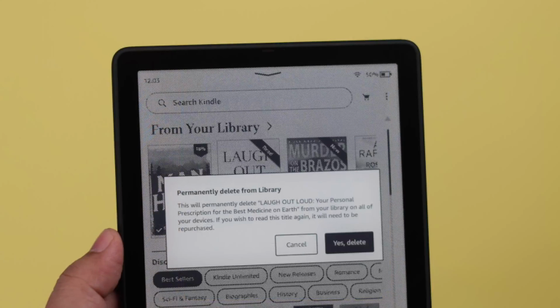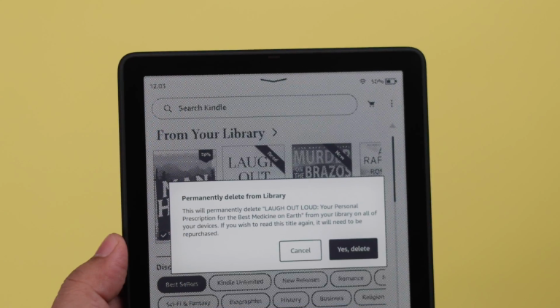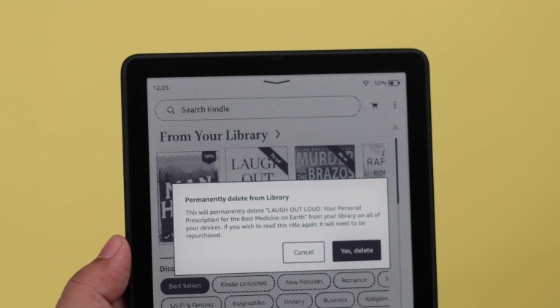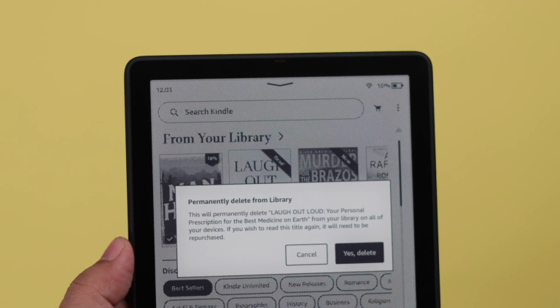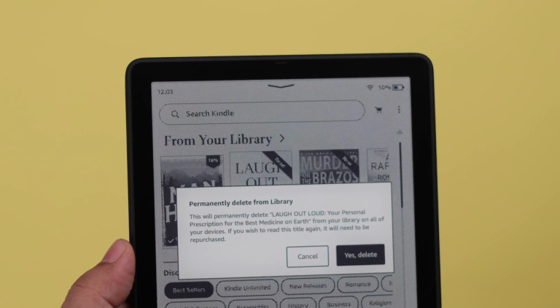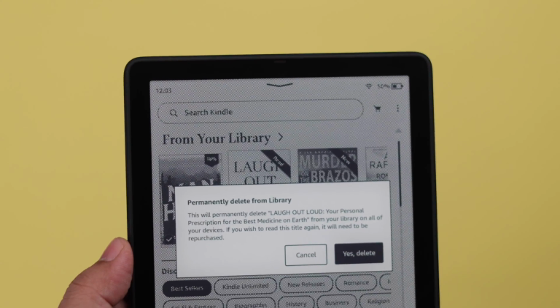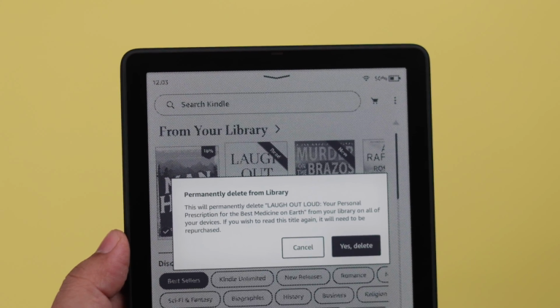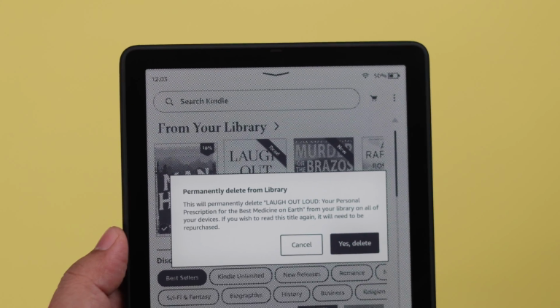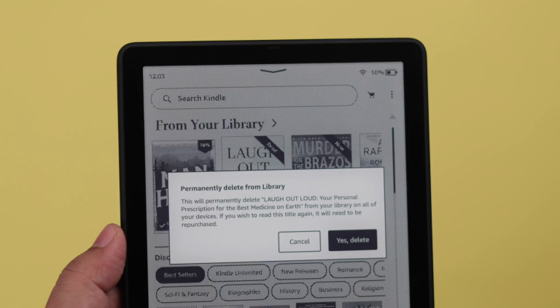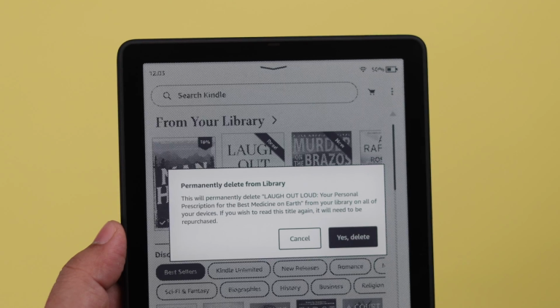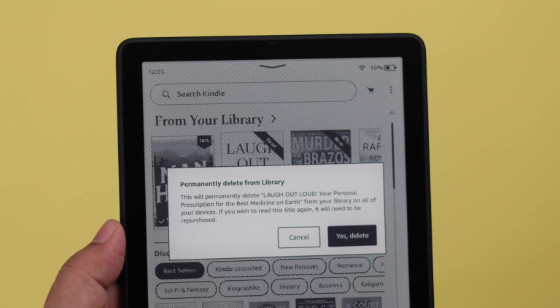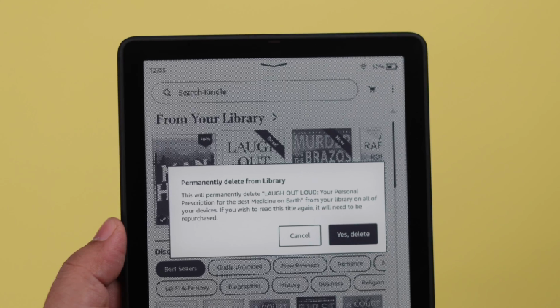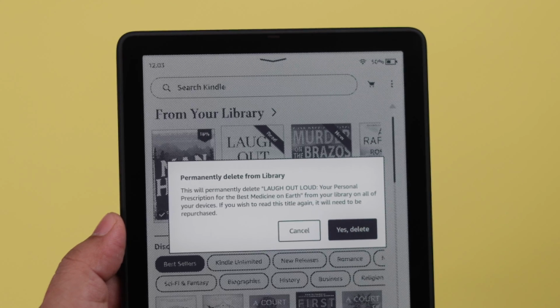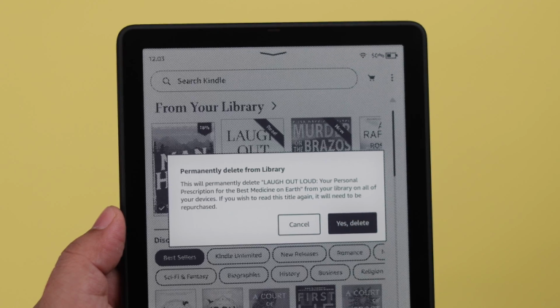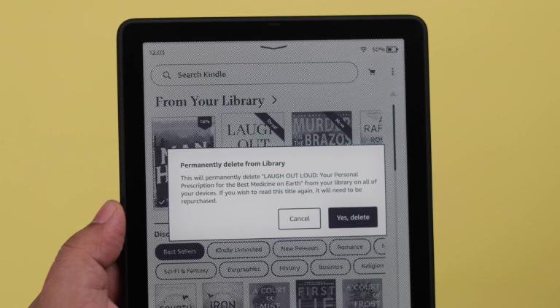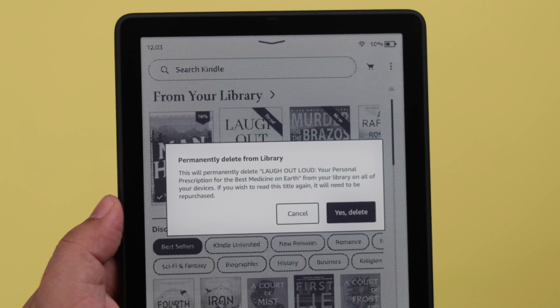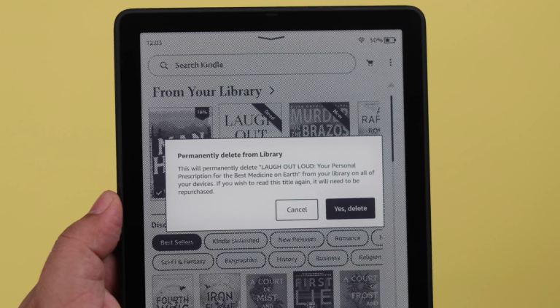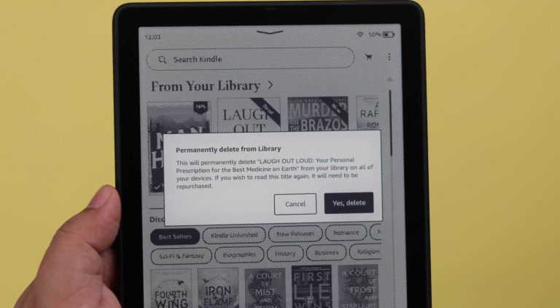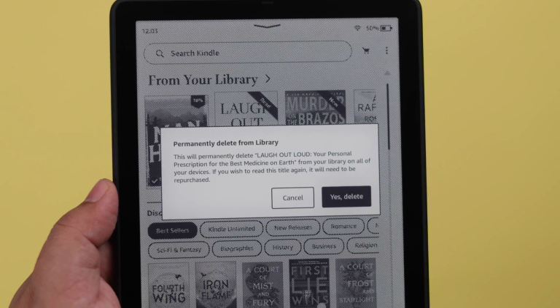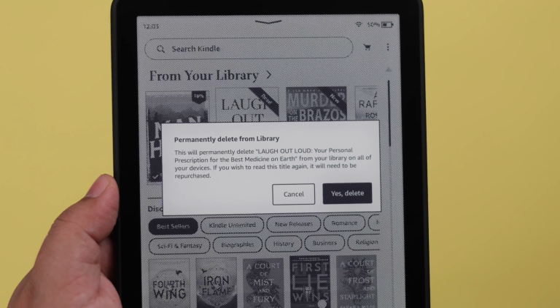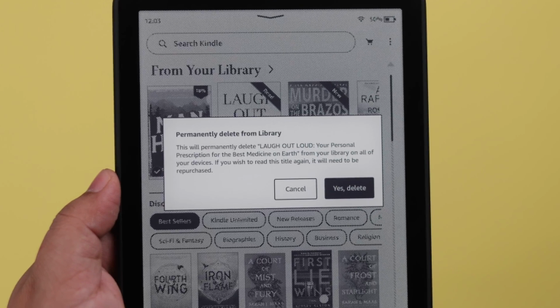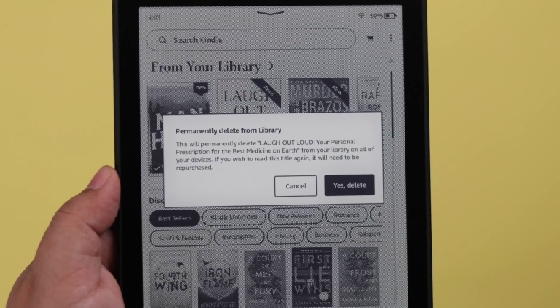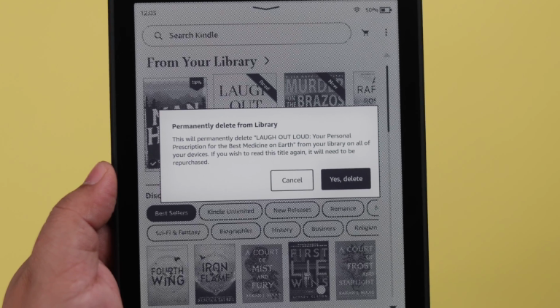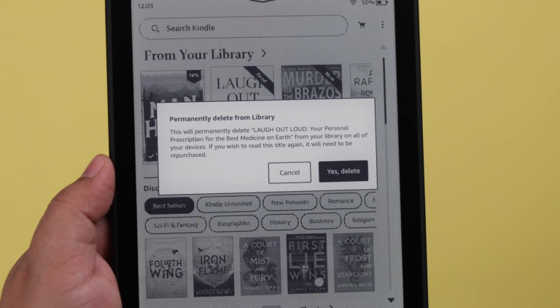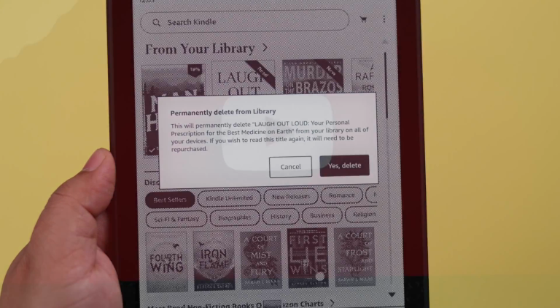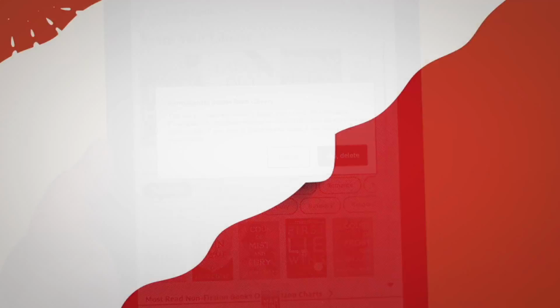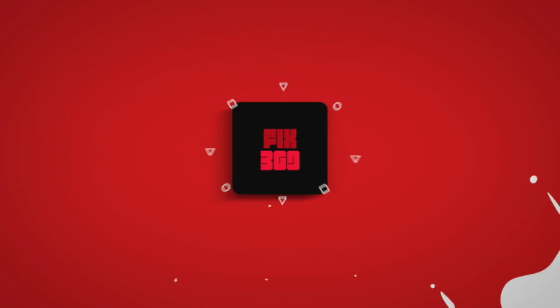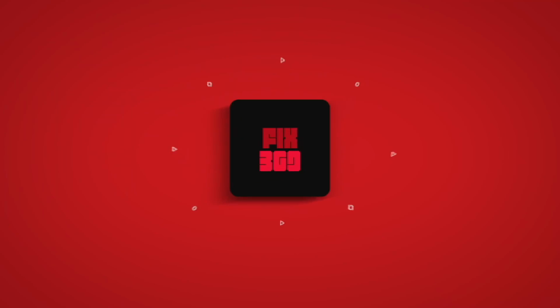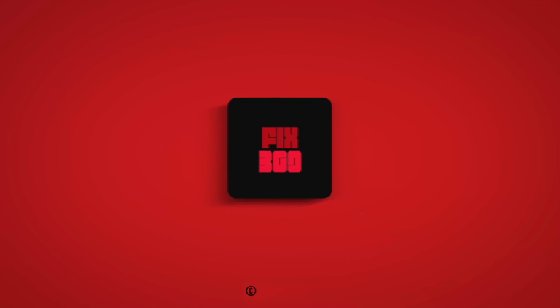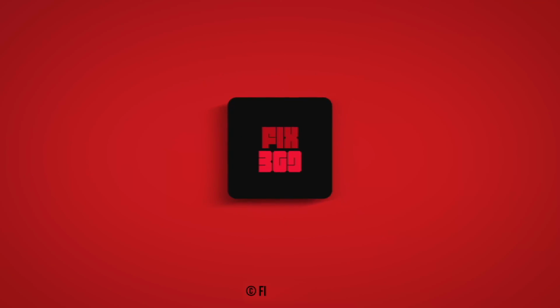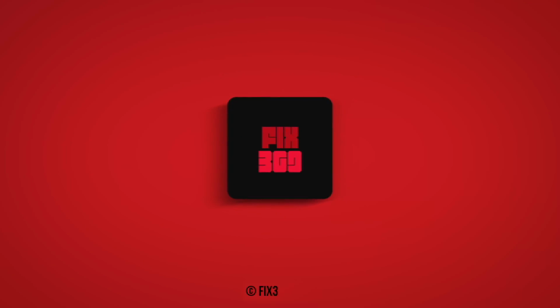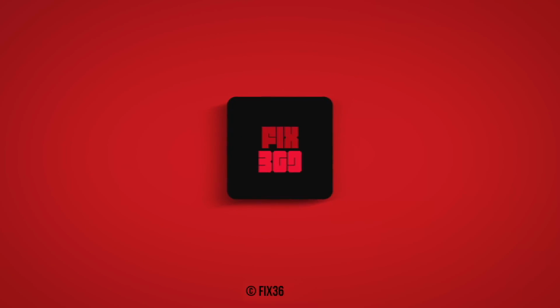So this is how you can delete any book temporarily or permanently from your Kindle Paperwhite Signature Edition. Thanks for watching.